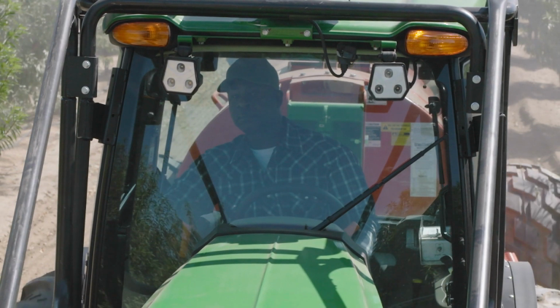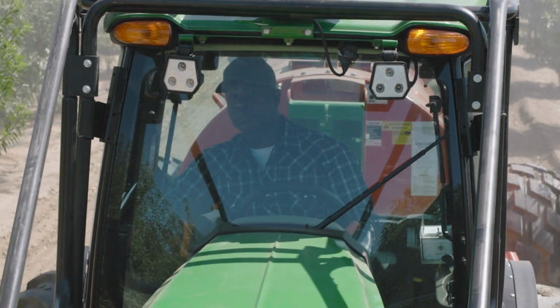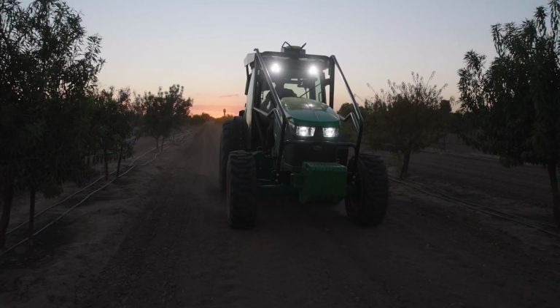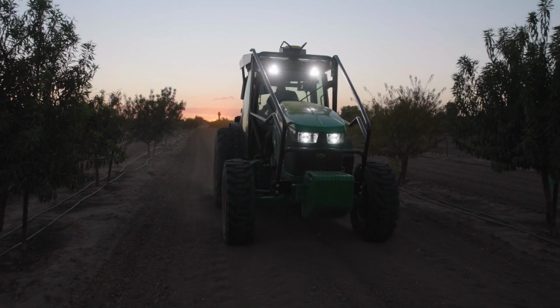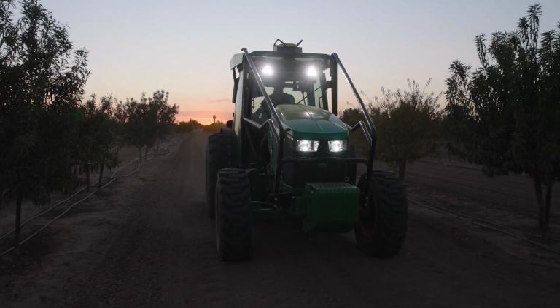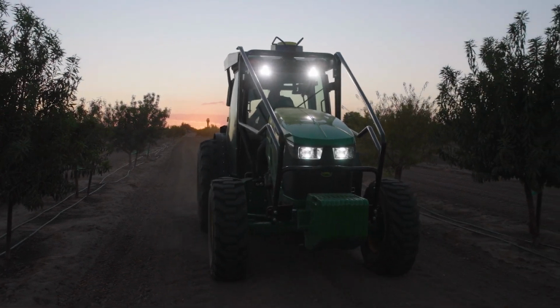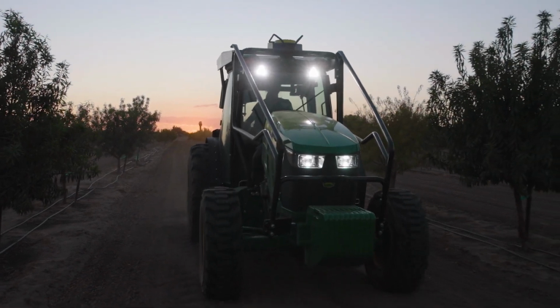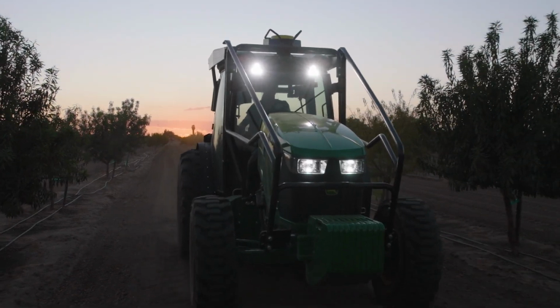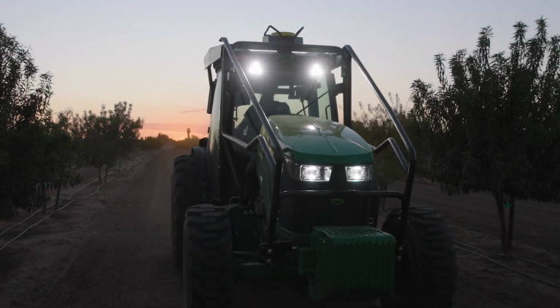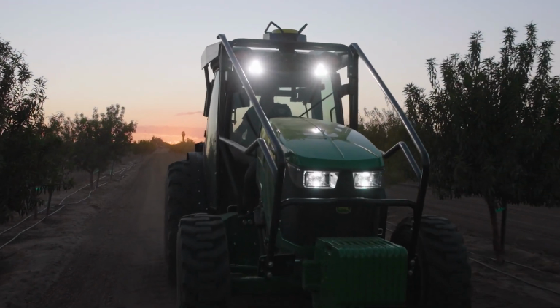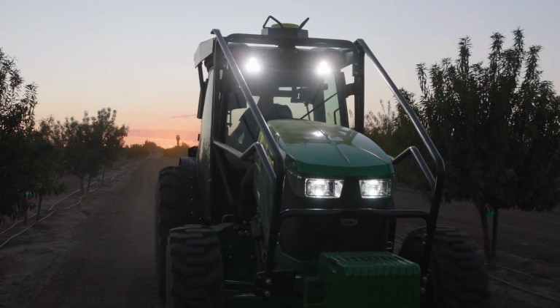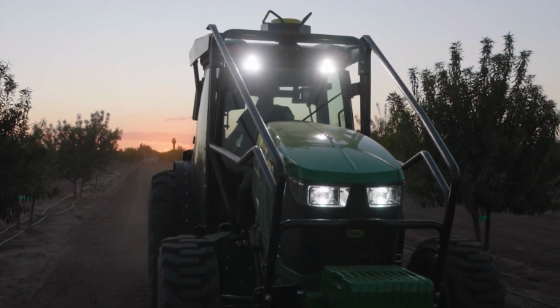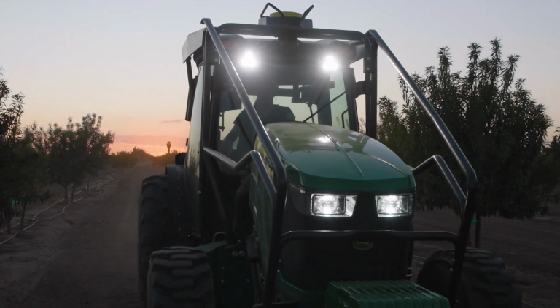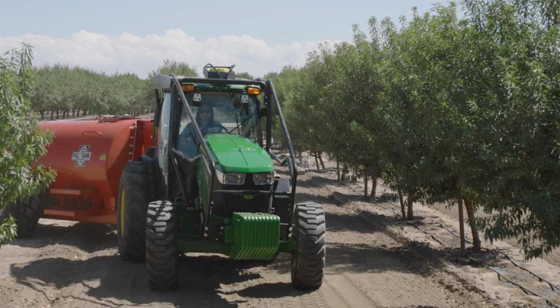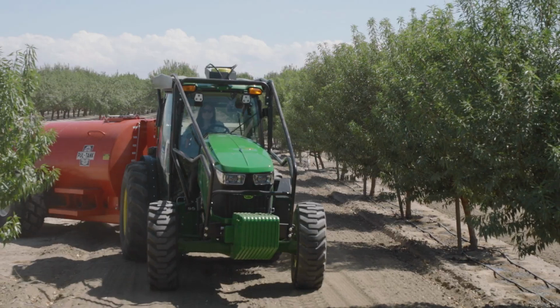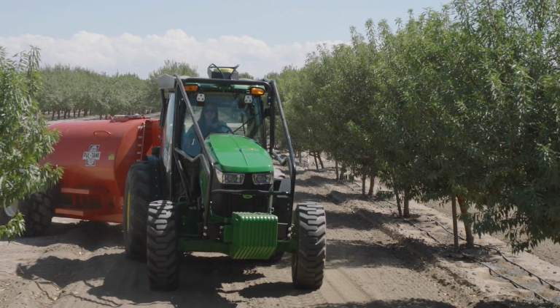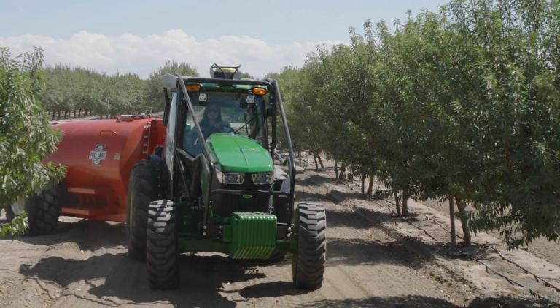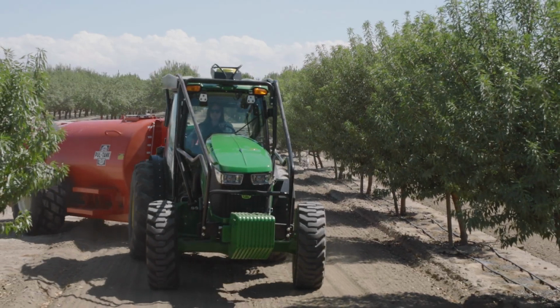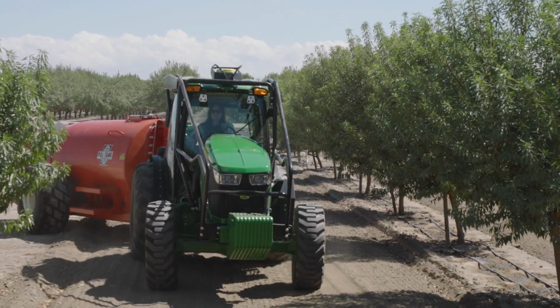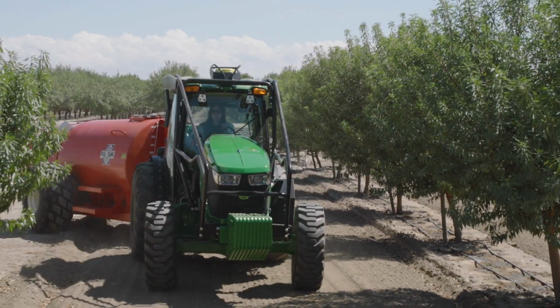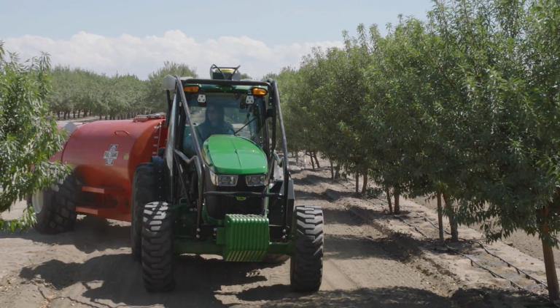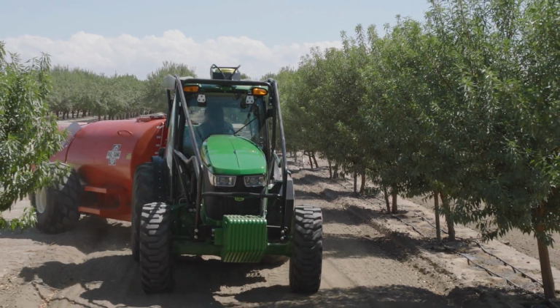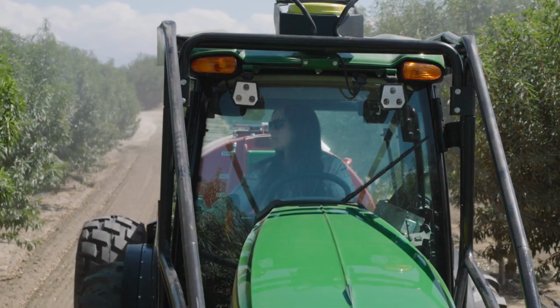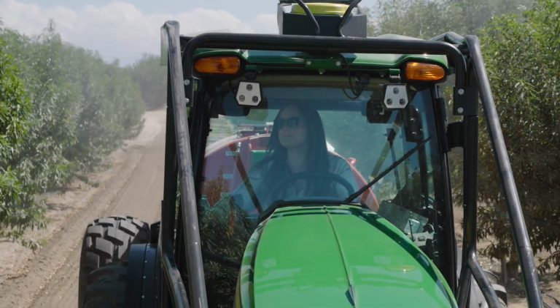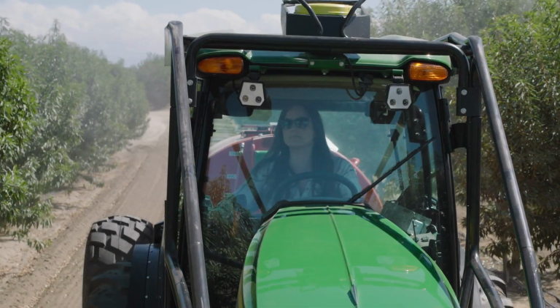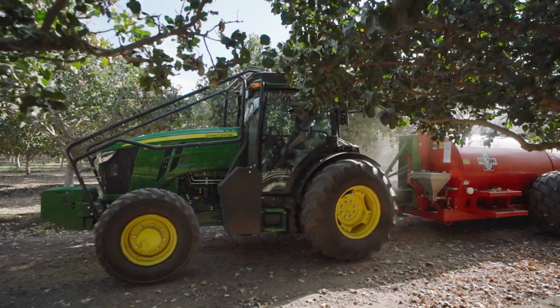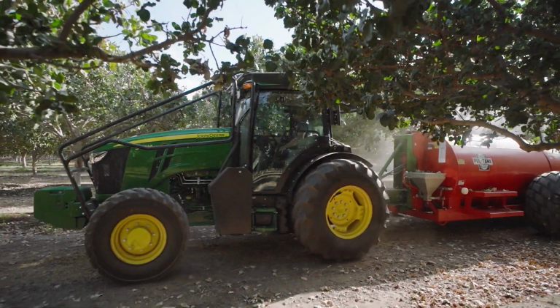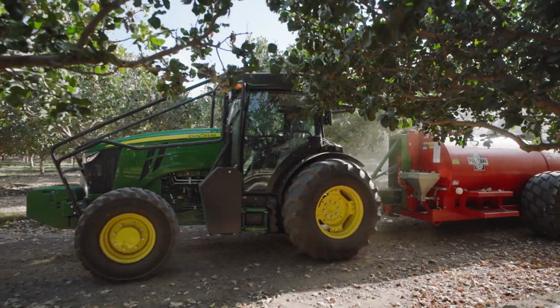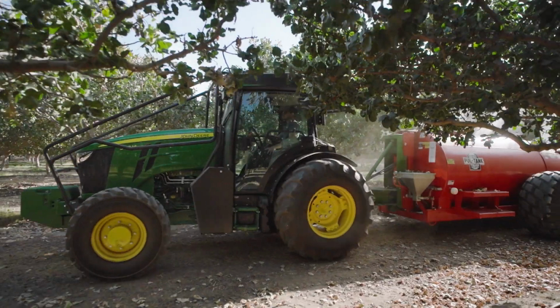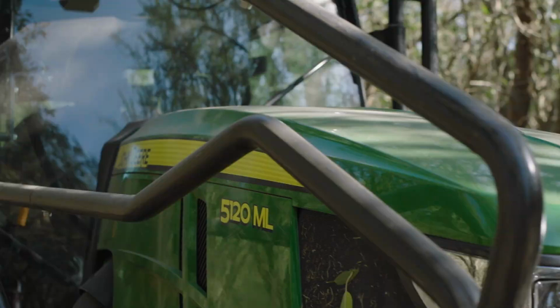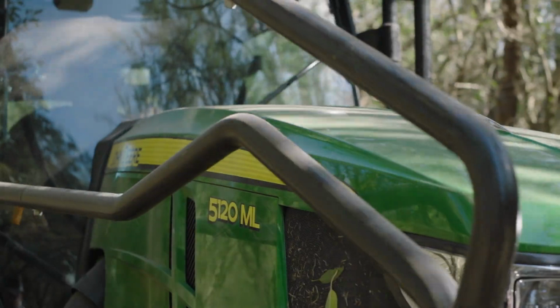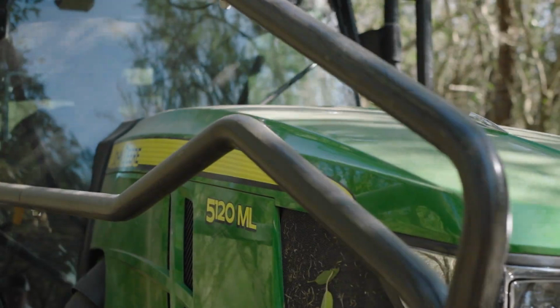The cab comes factory-installed and is immediately ready for the field, protecting your time and your bottom line.